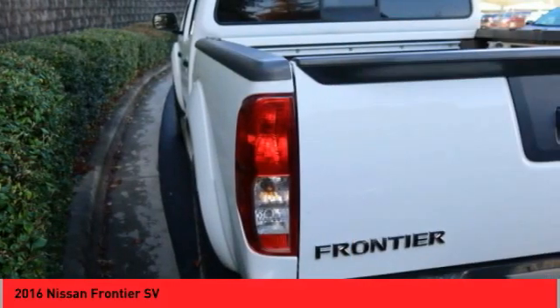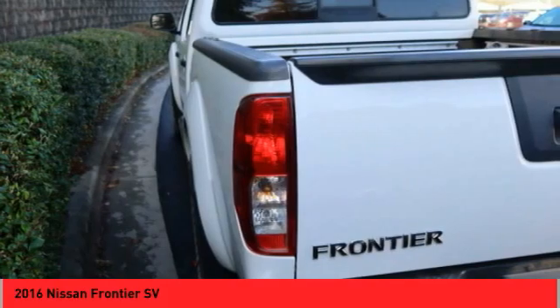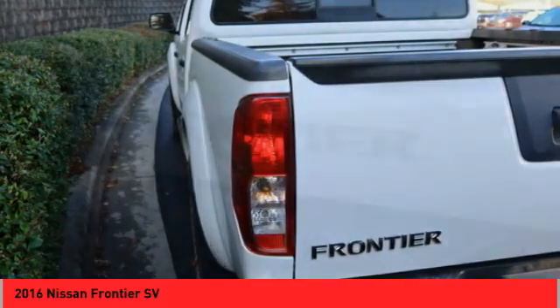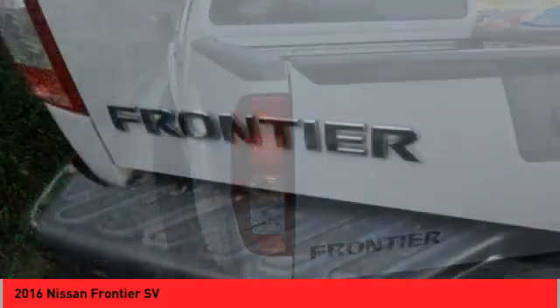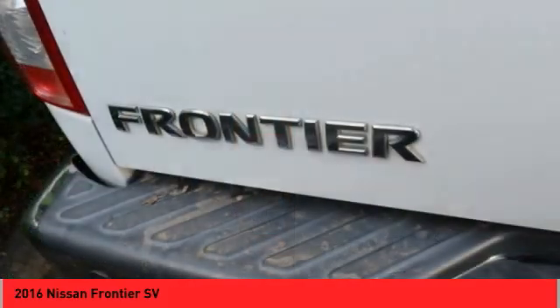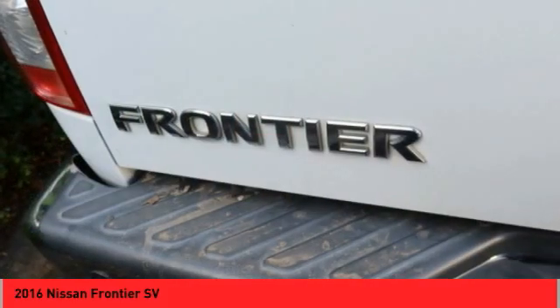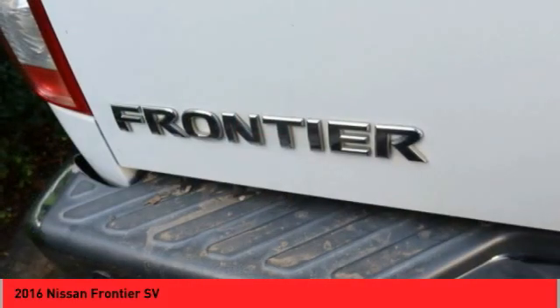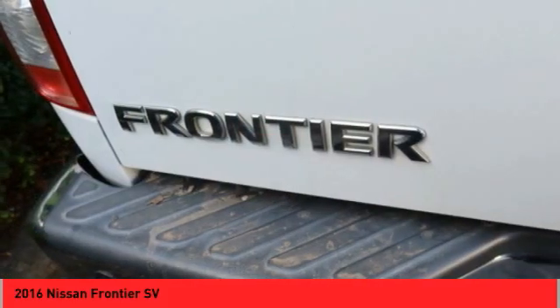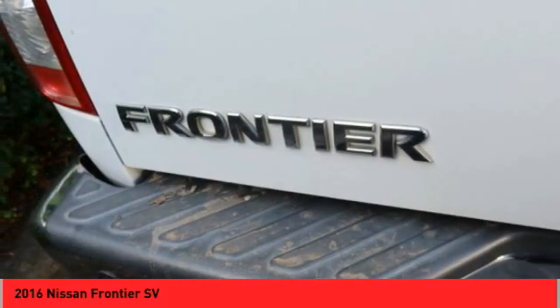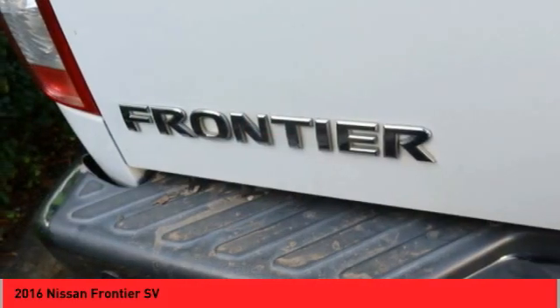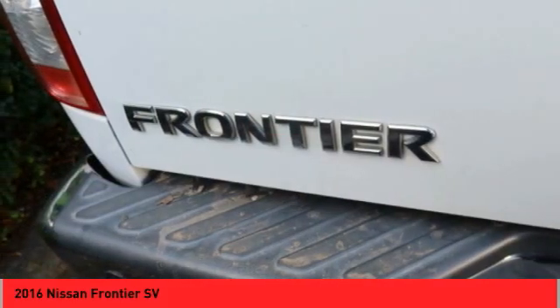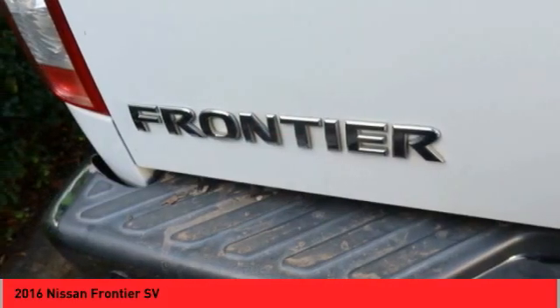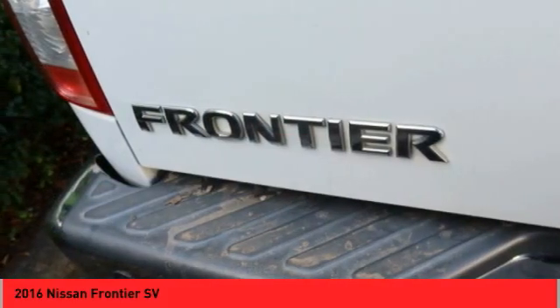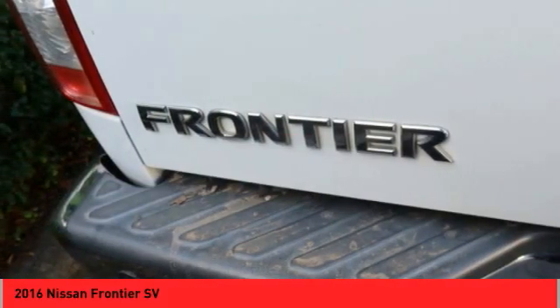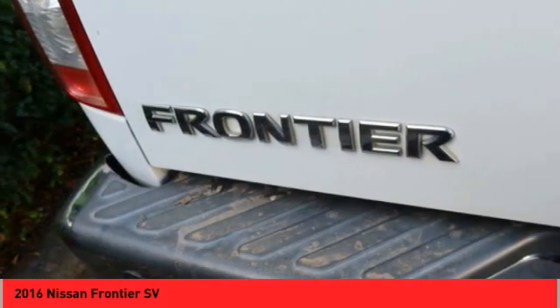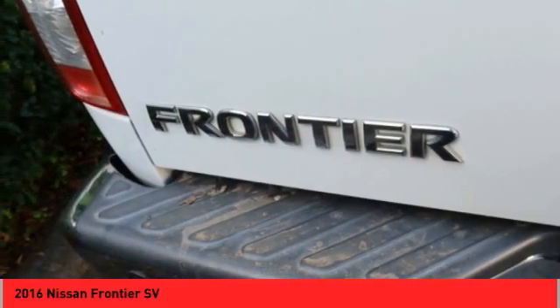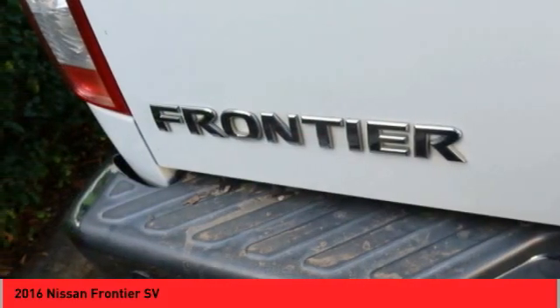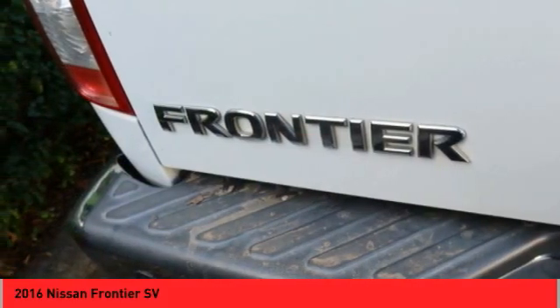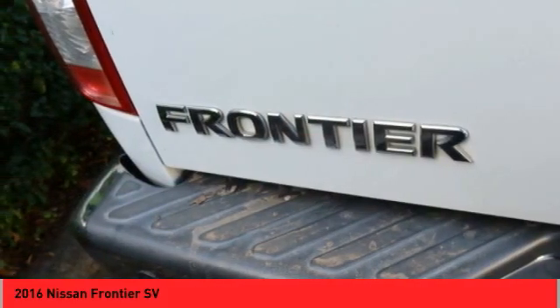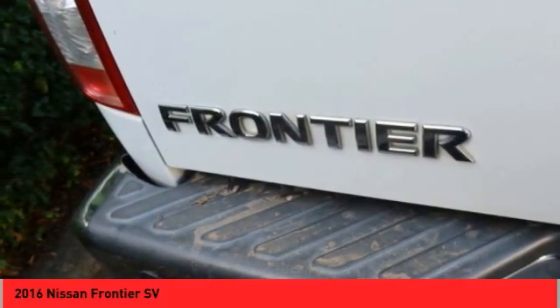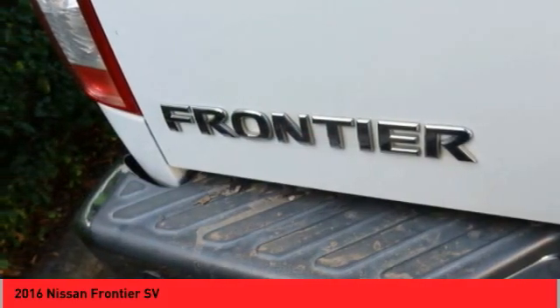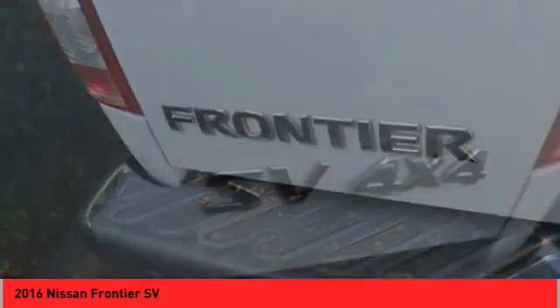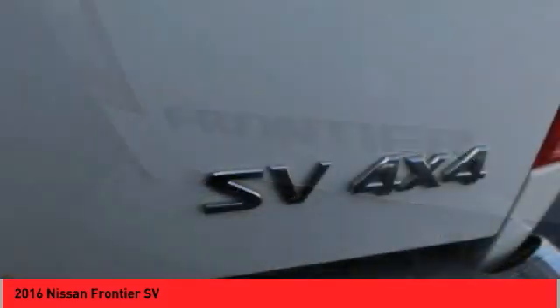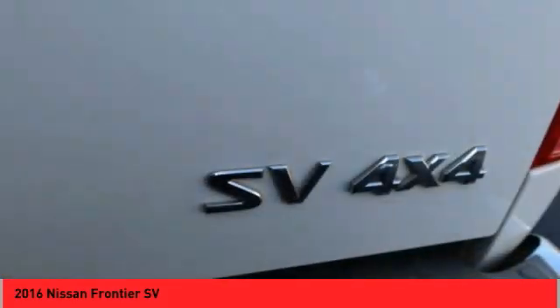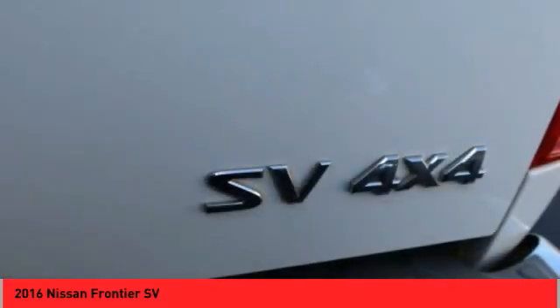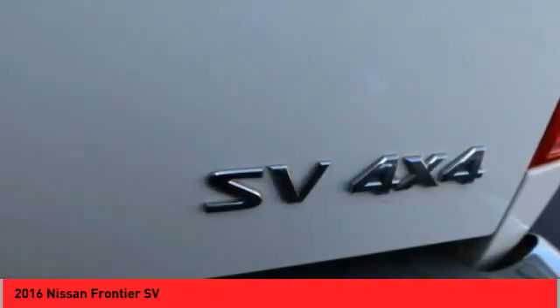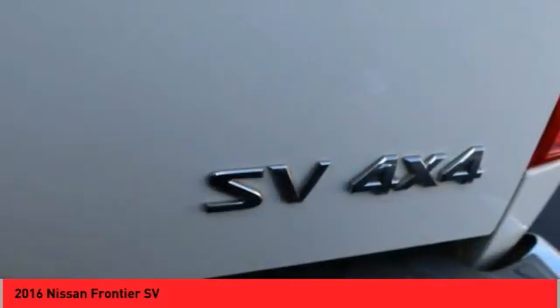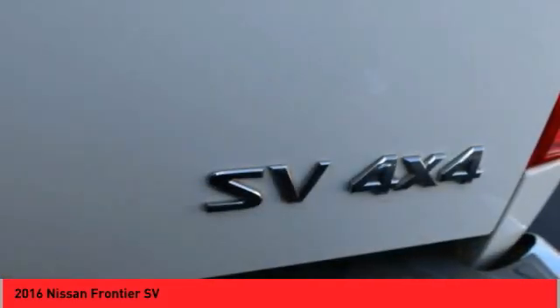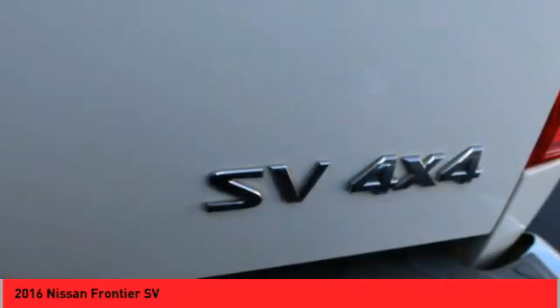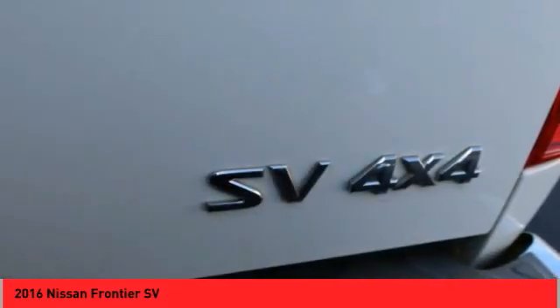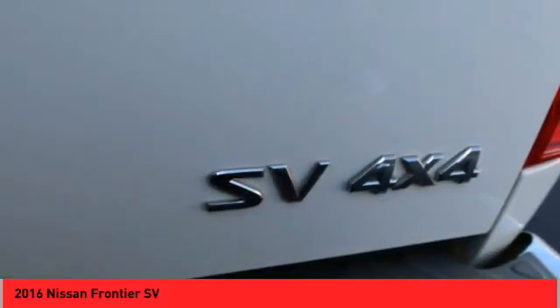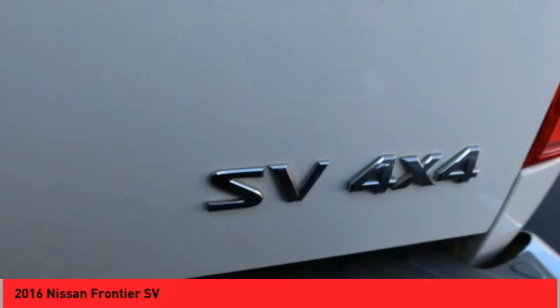Child safety locks, tachometer, airbags — passenger occupant sensing deactivation.